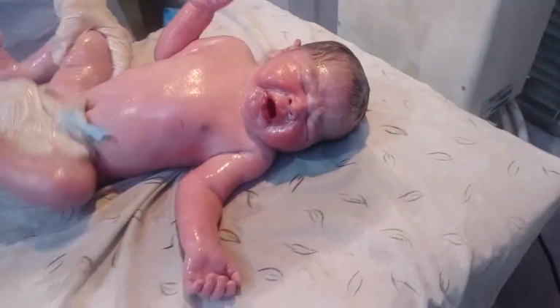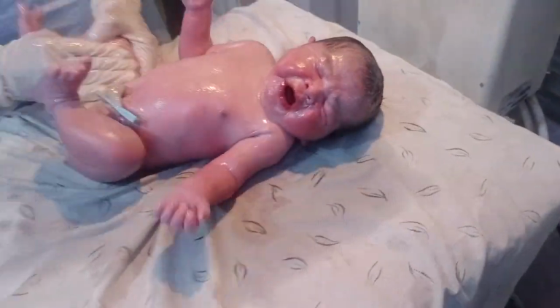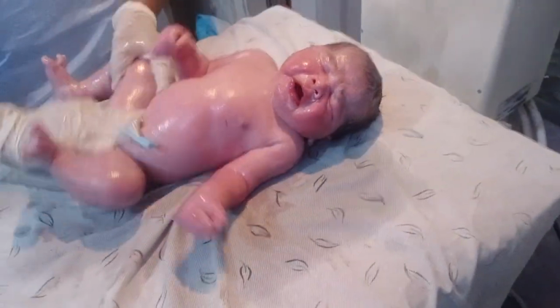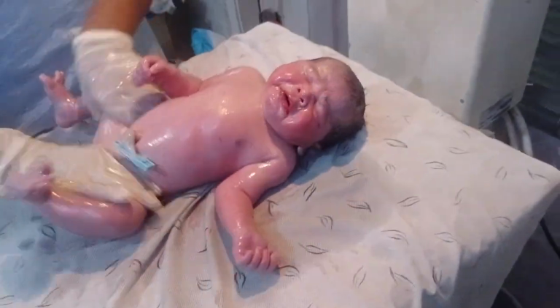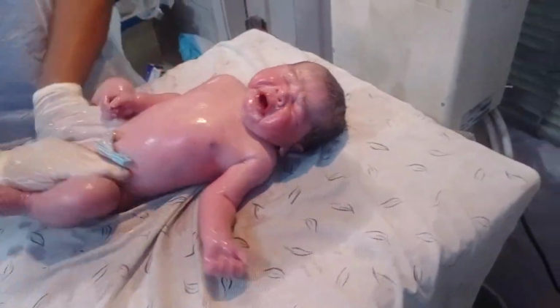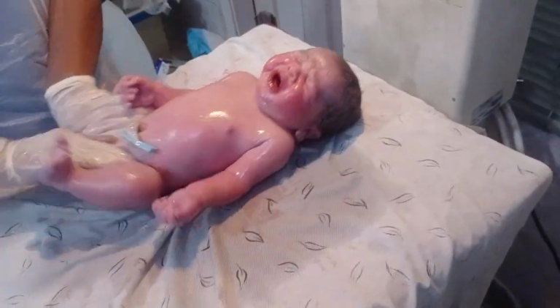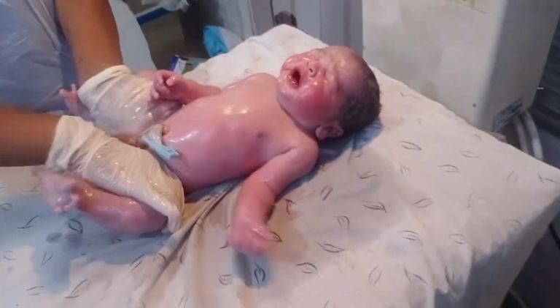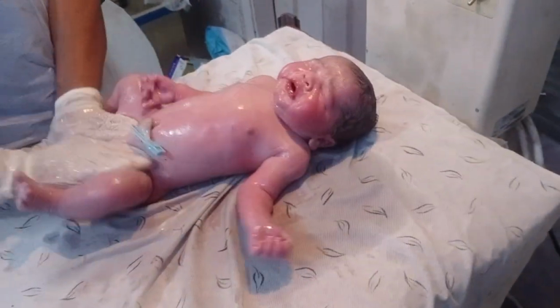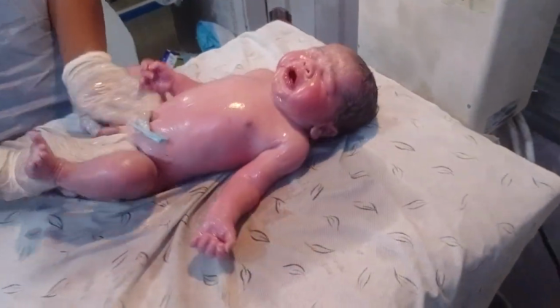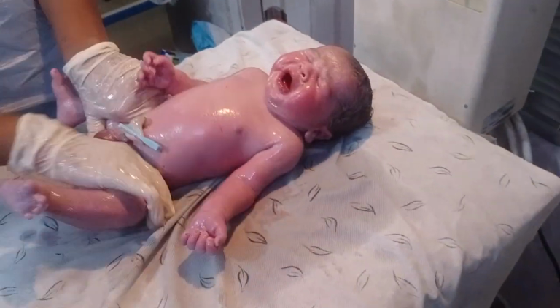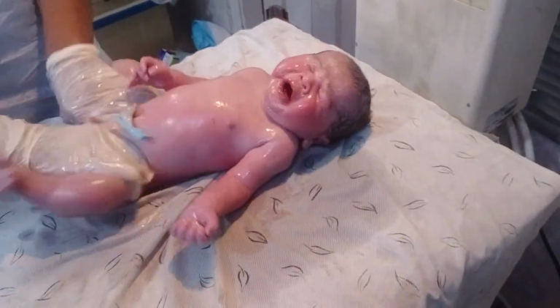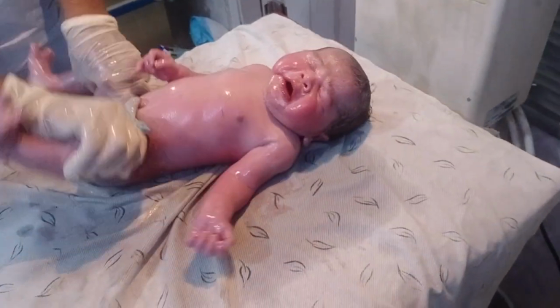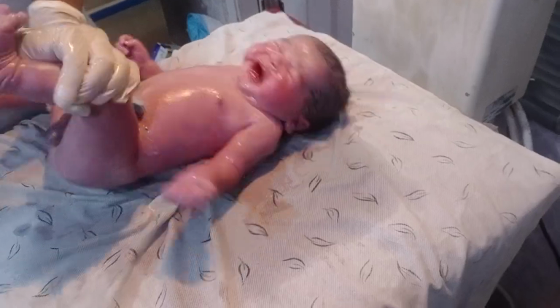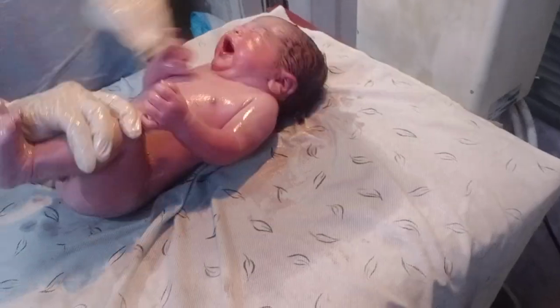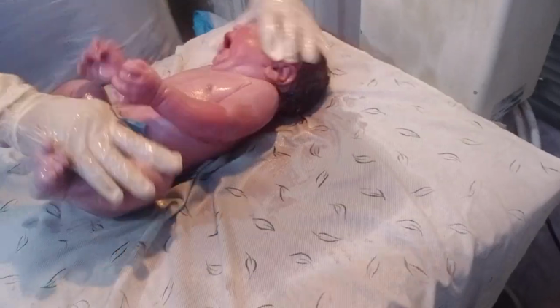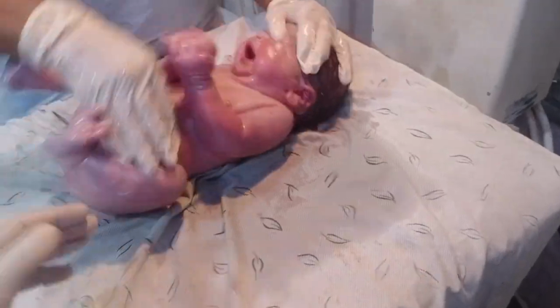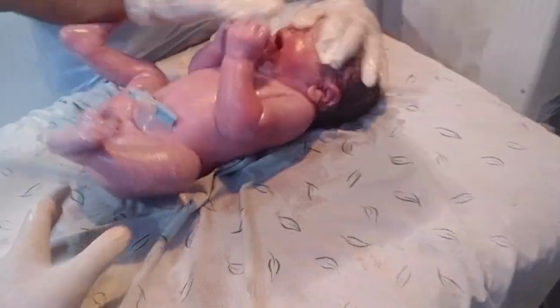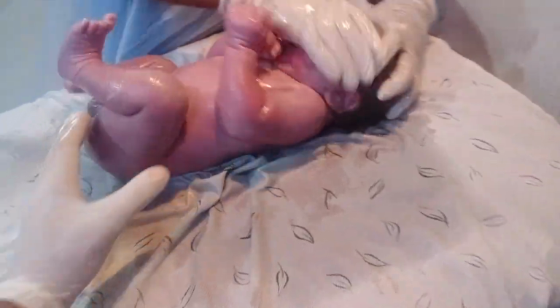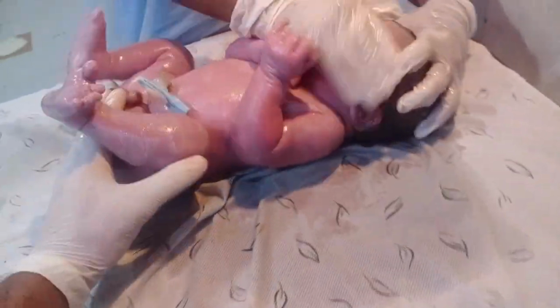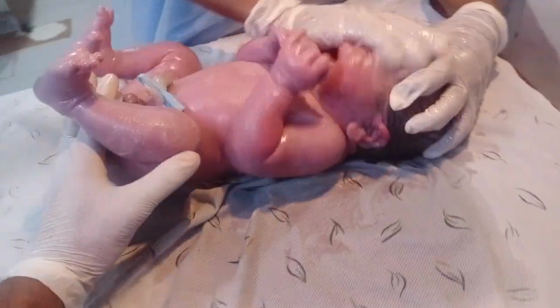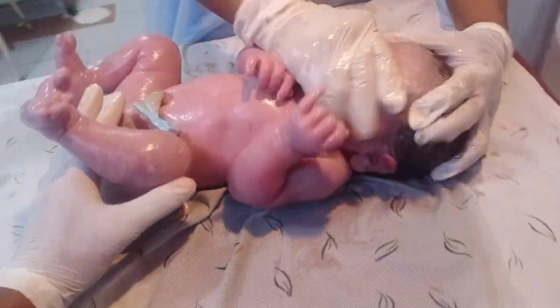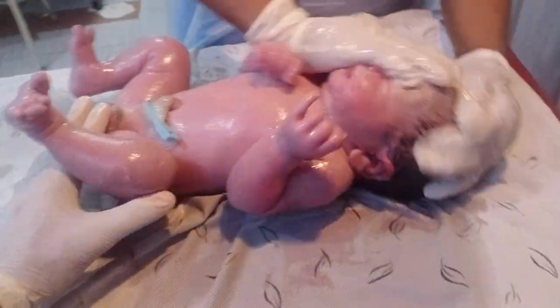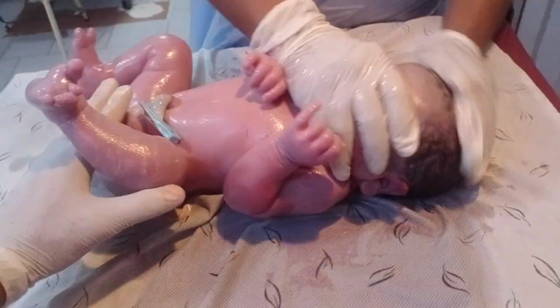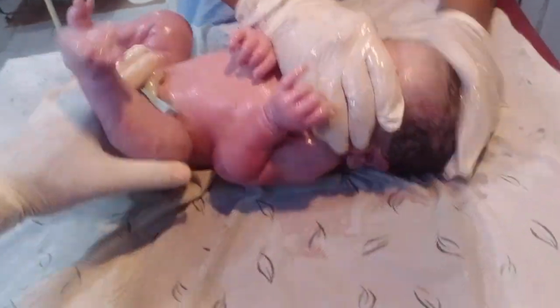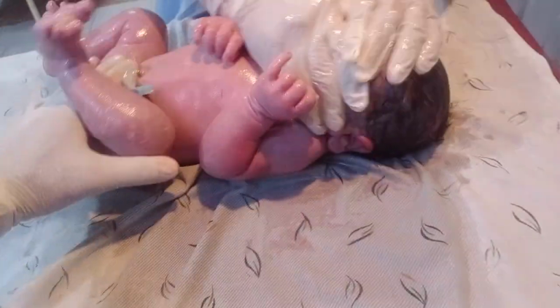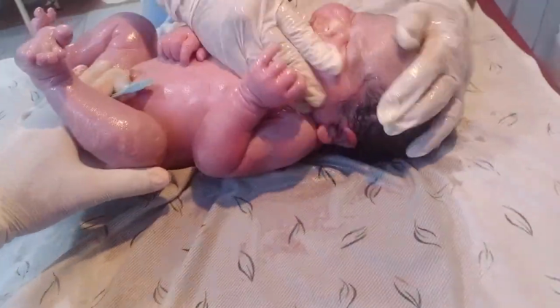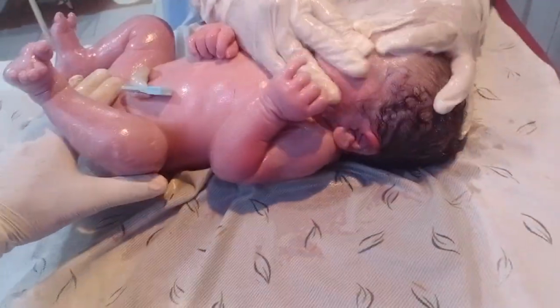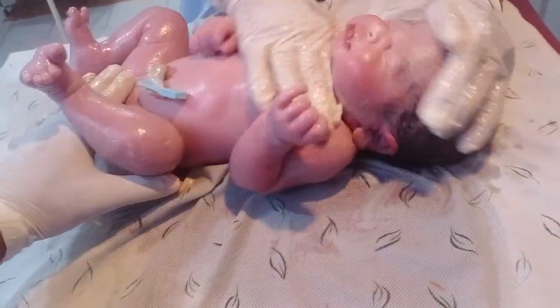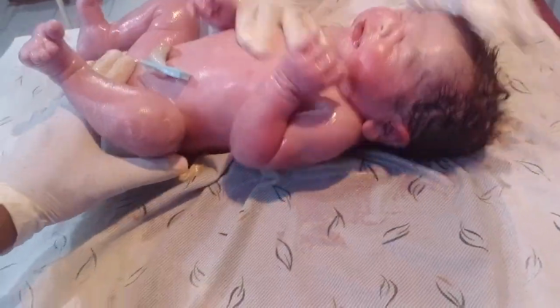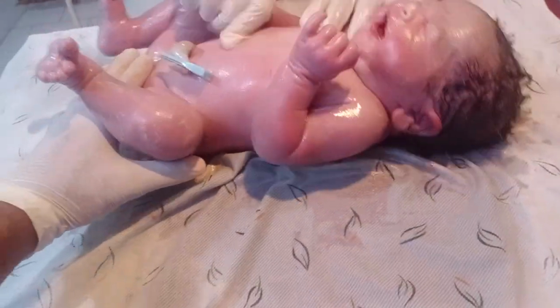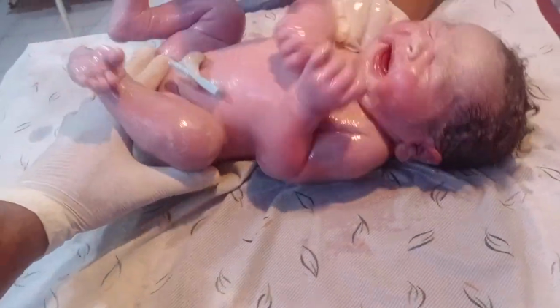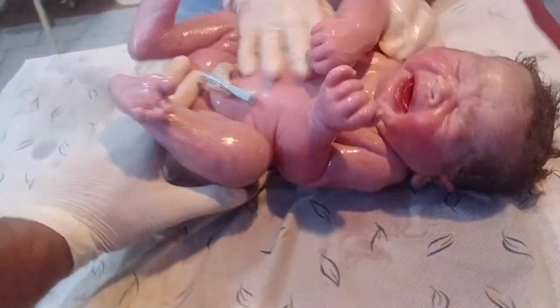This baby is so big — it's very healthy. A cleaning is being done. This is a very mandatory process to clean the newborn.